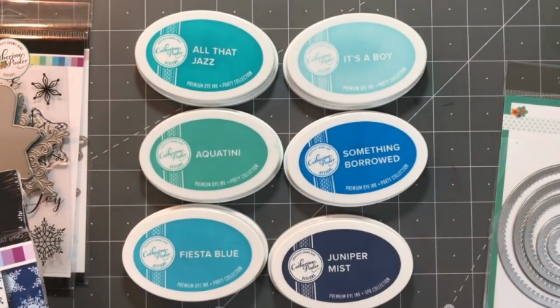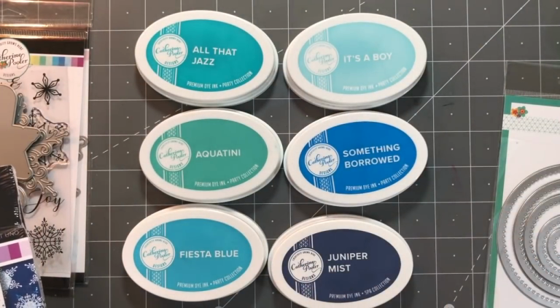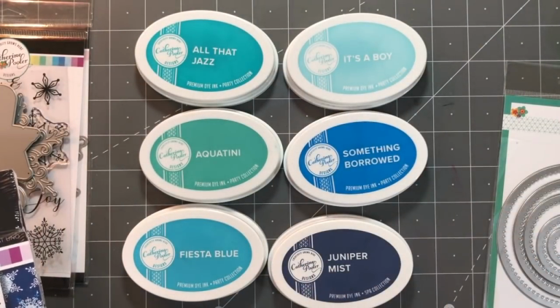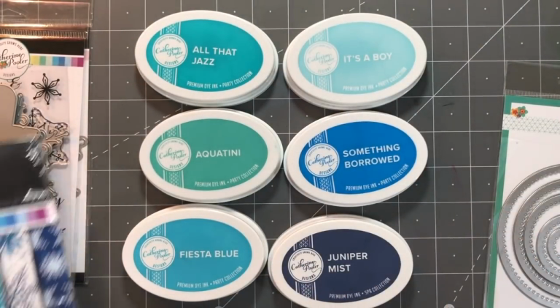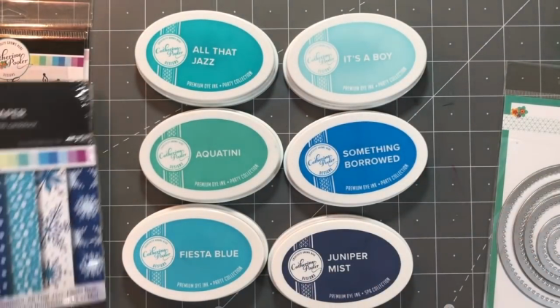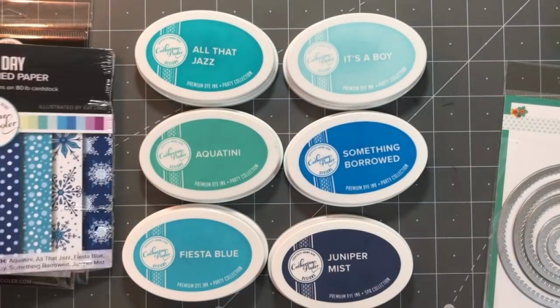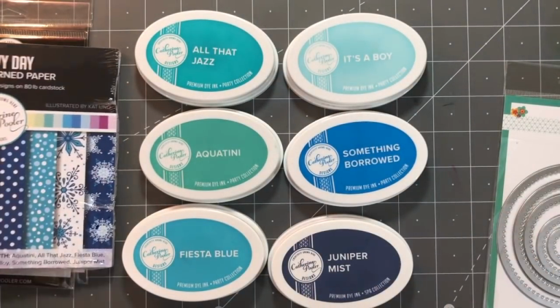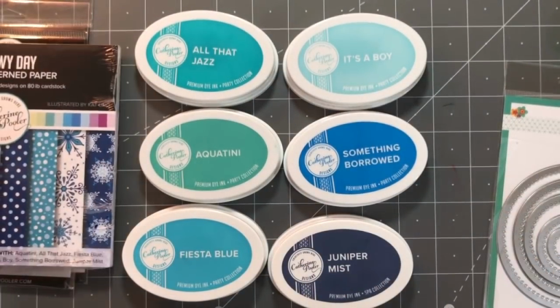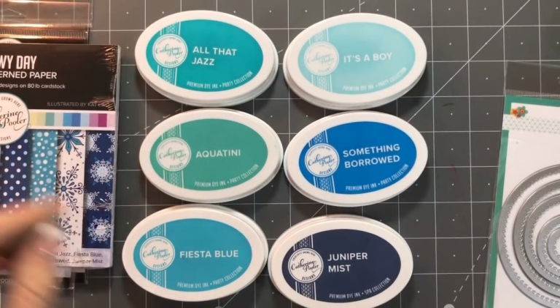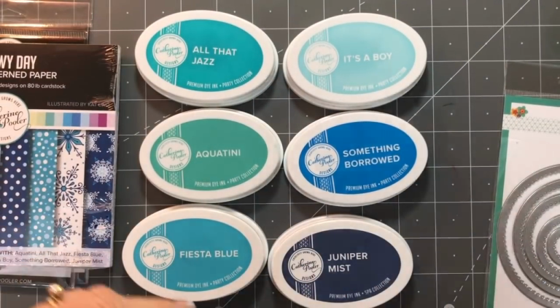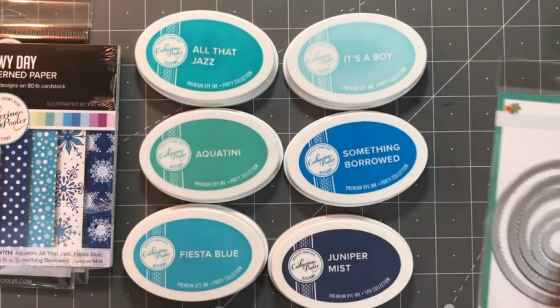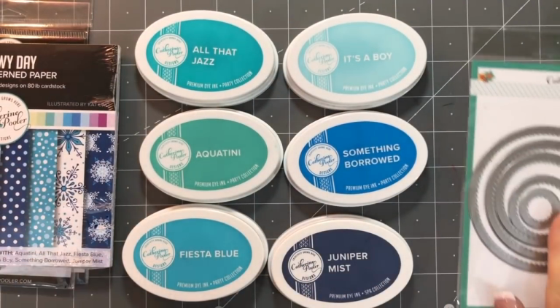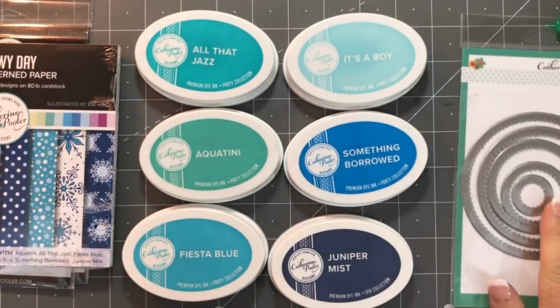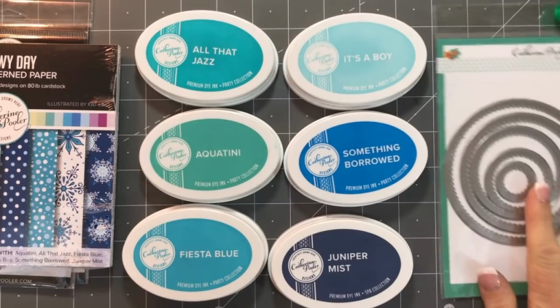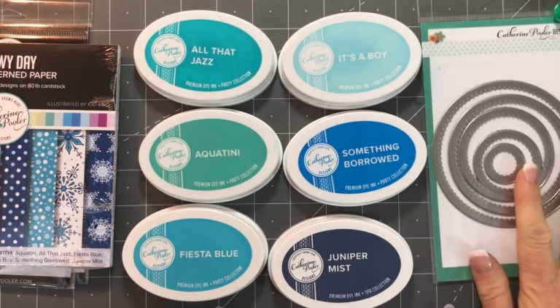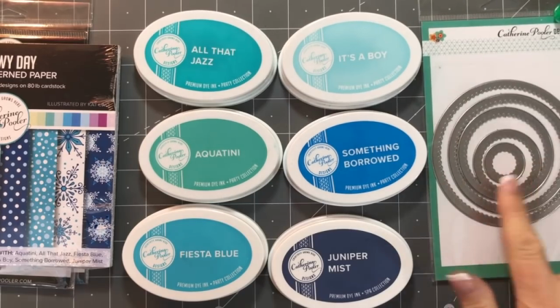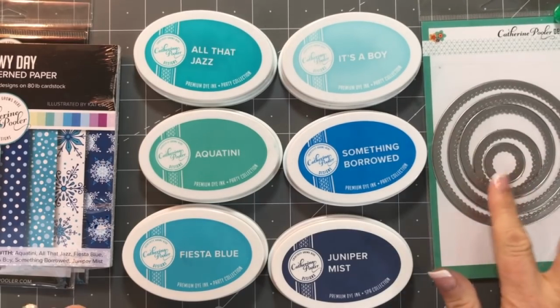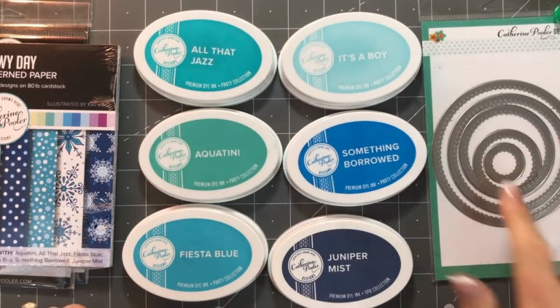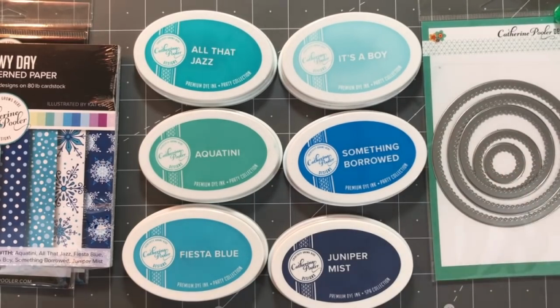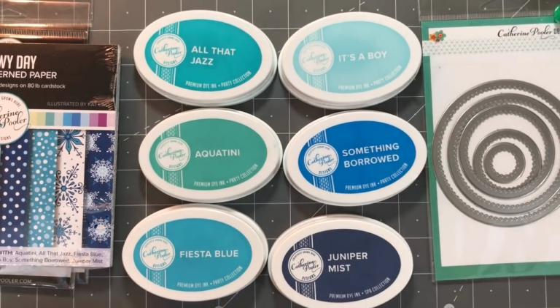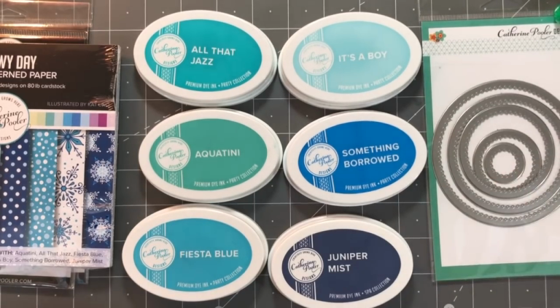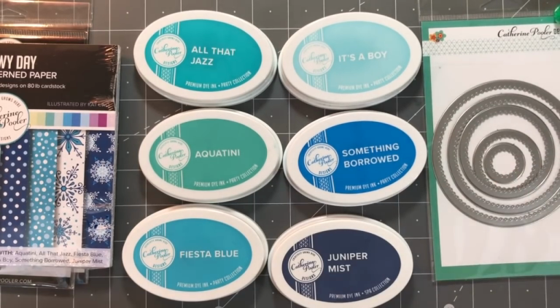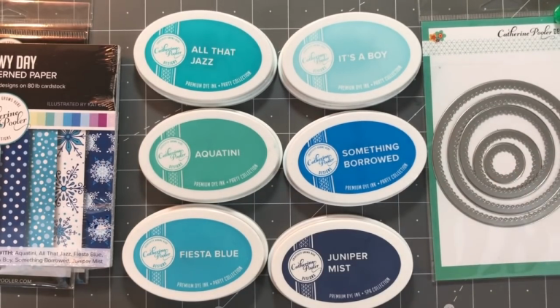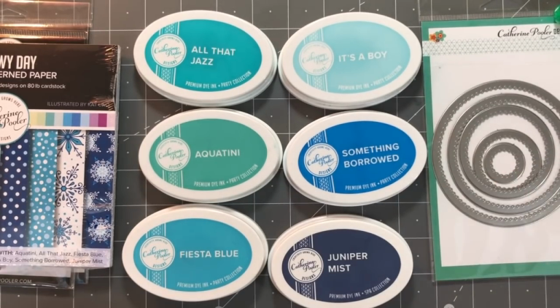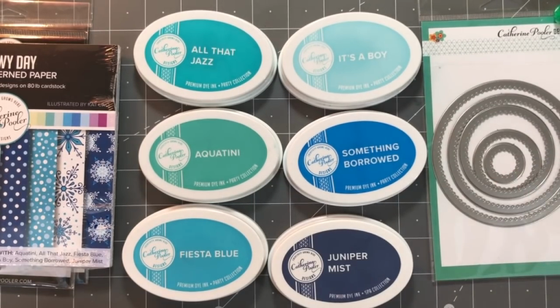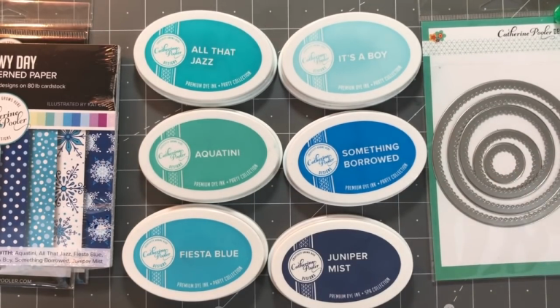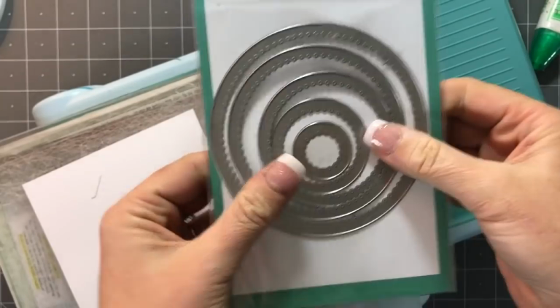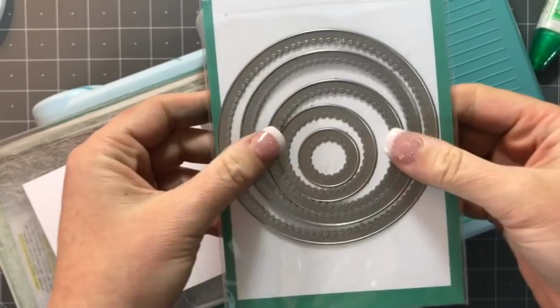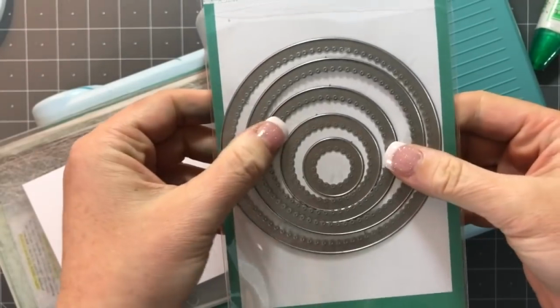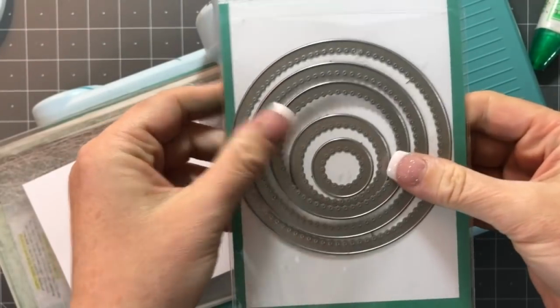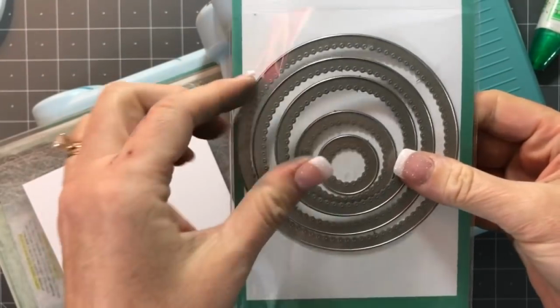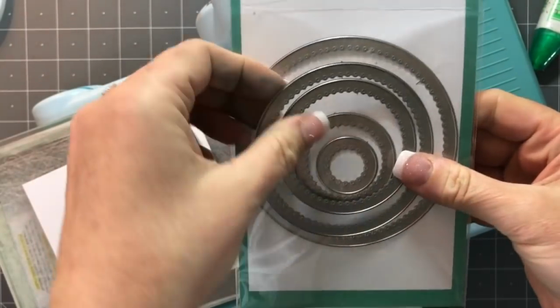The colors are Aquatini, Fiesta Blue, Juniper Mist, Something Borrowed, and It's a Boy — so your color palette is already done for you, which makes it really easy.